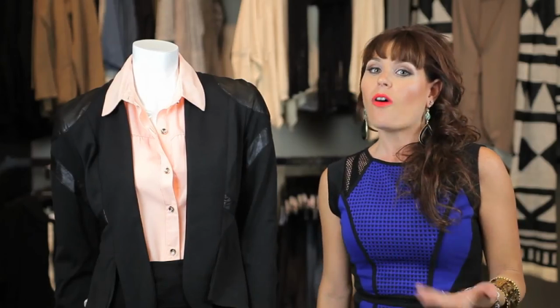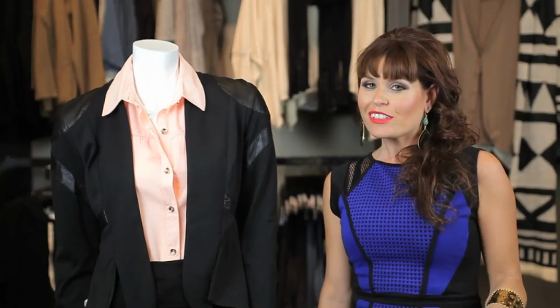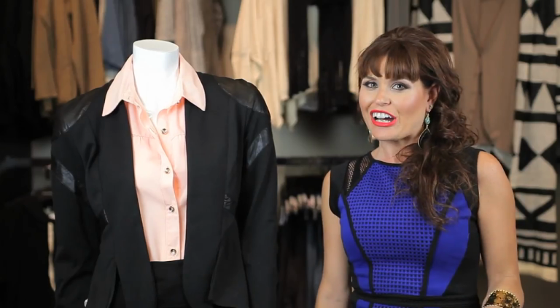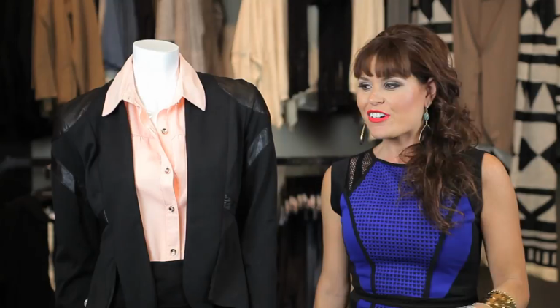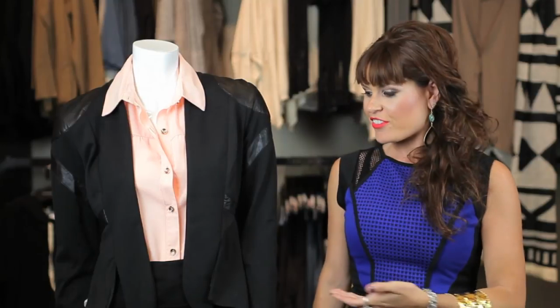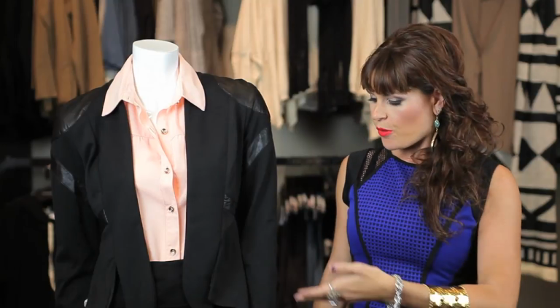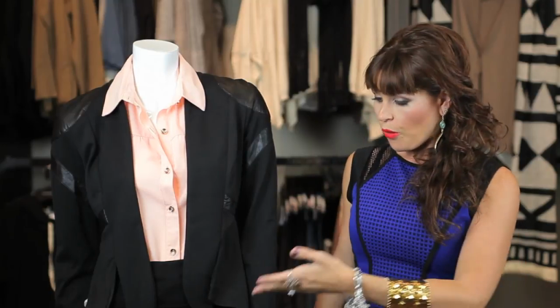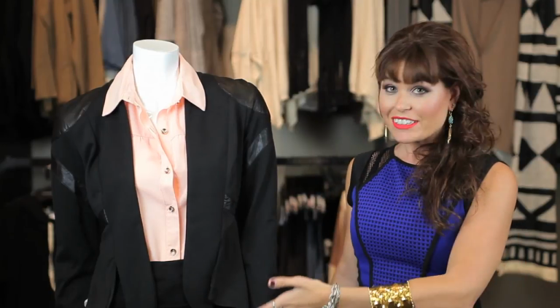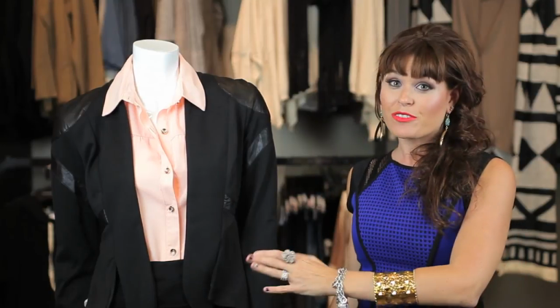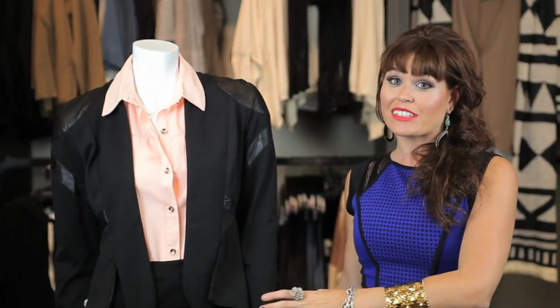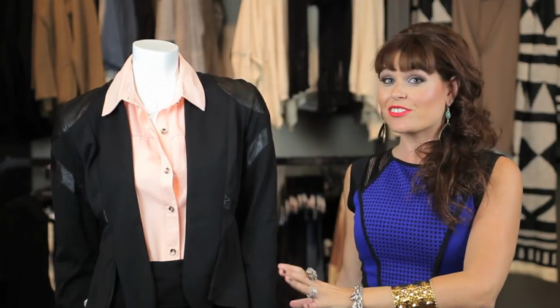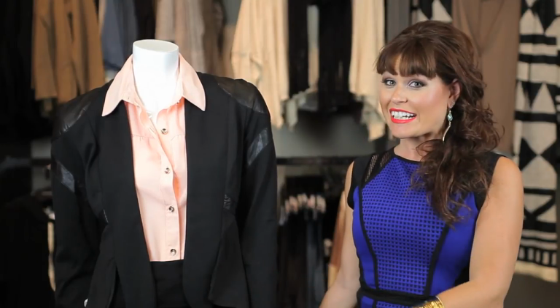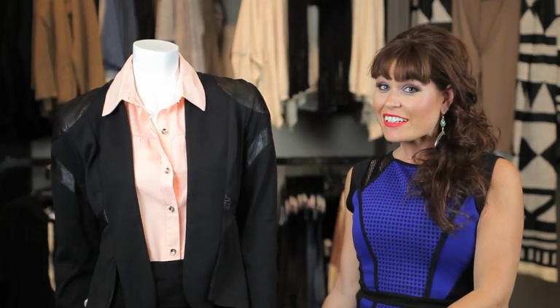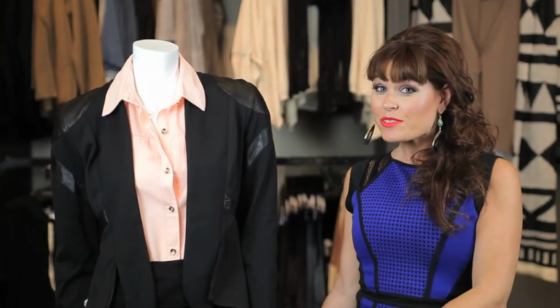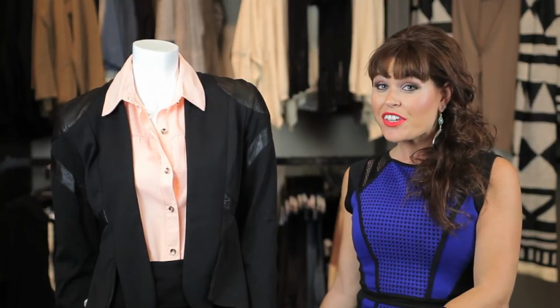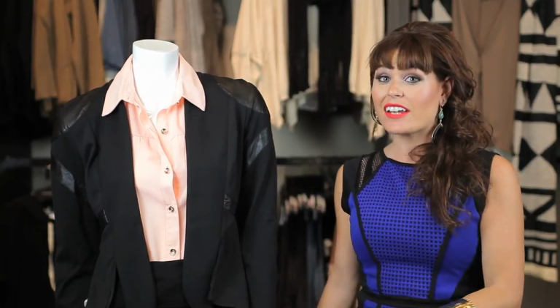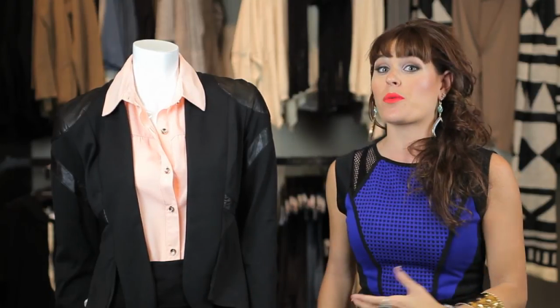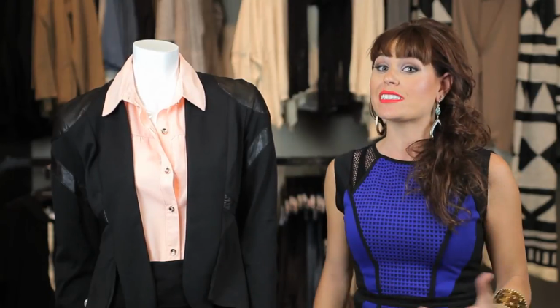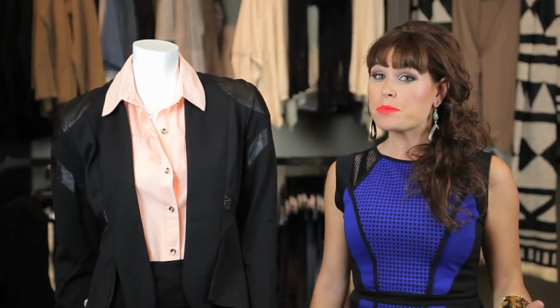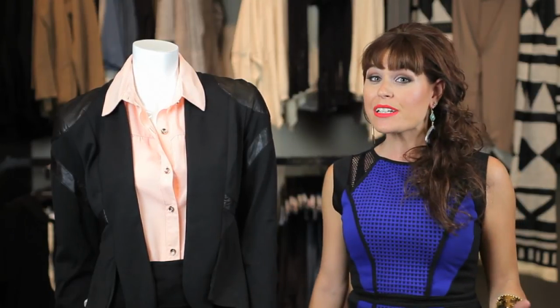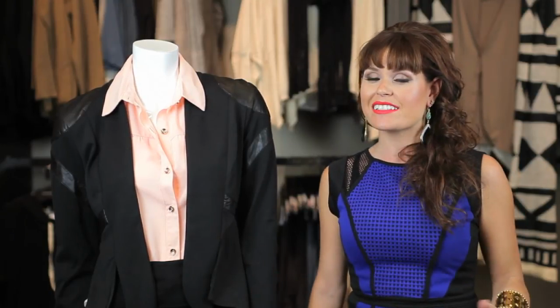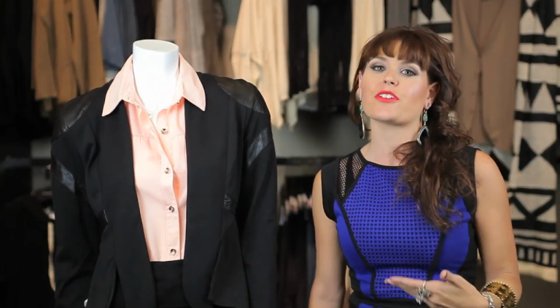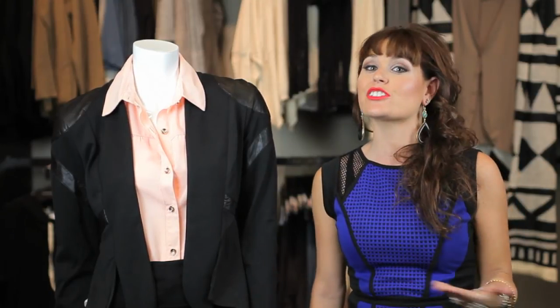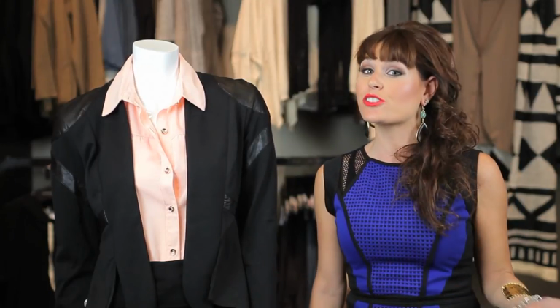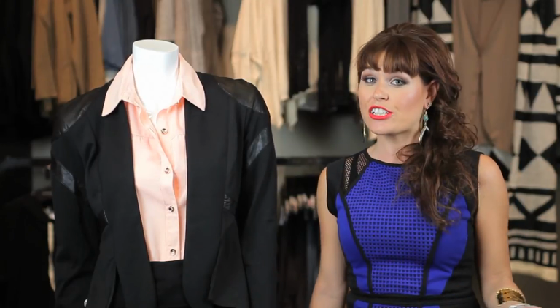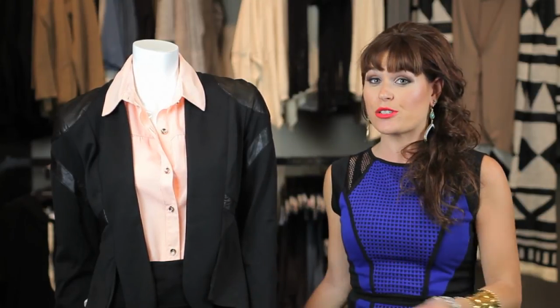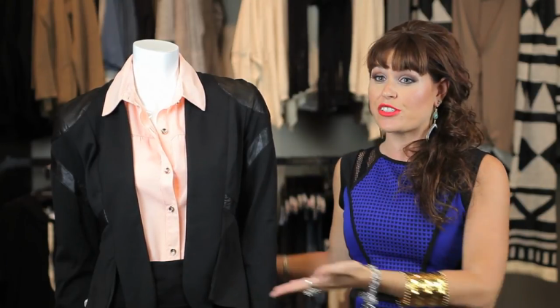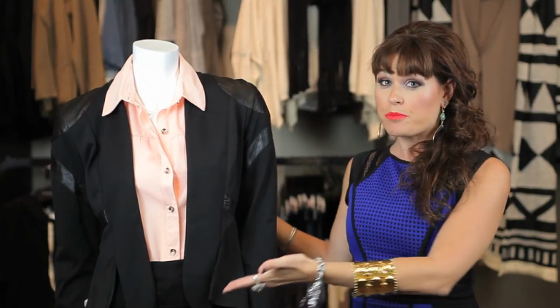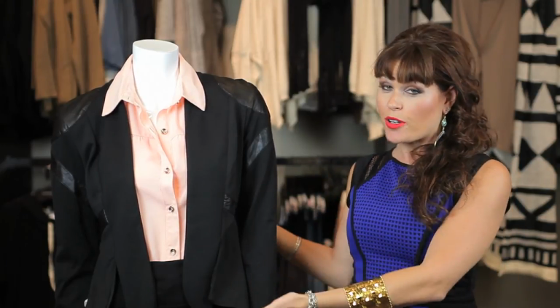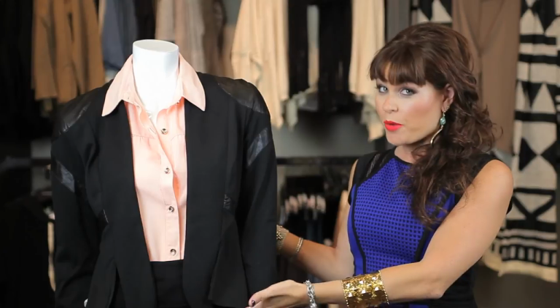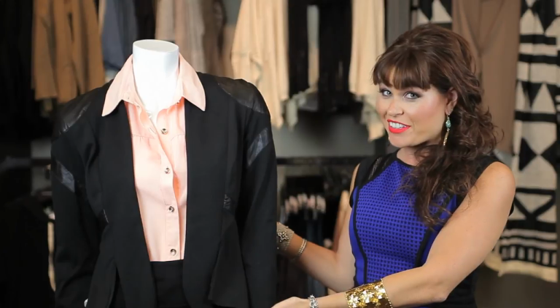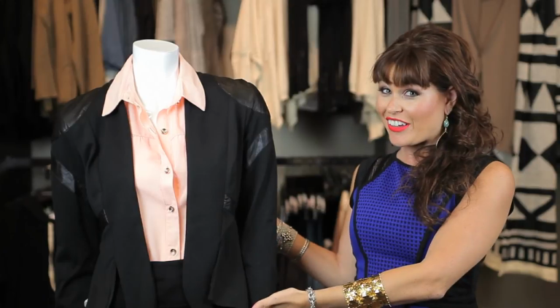Also, if you want to wear some great heels with it or wear some booties, those are some great shoes that you can put with this look.